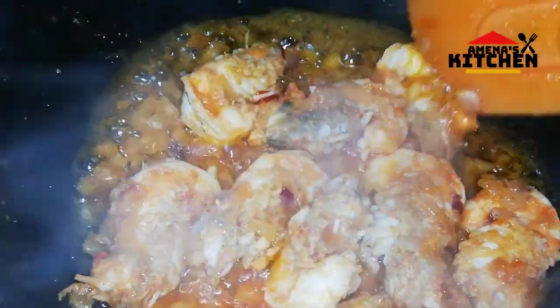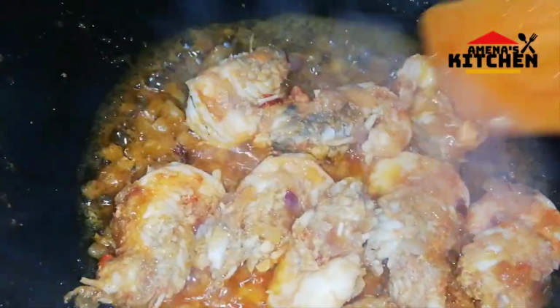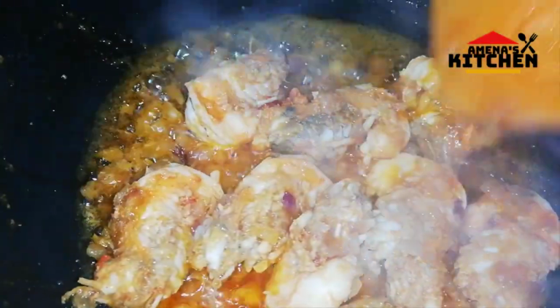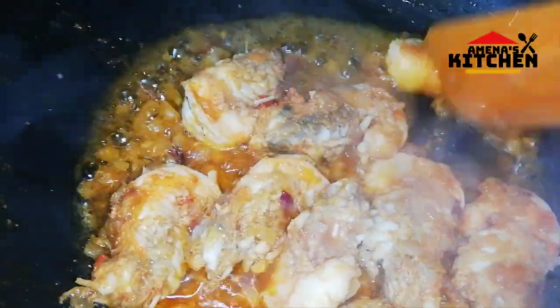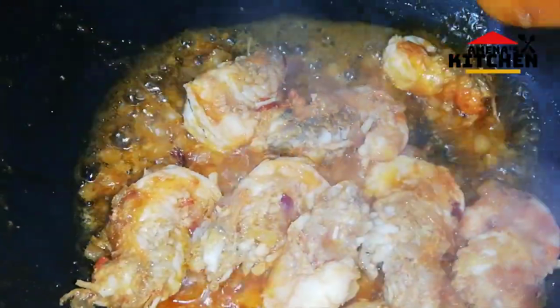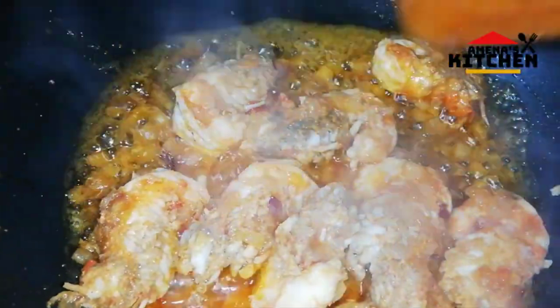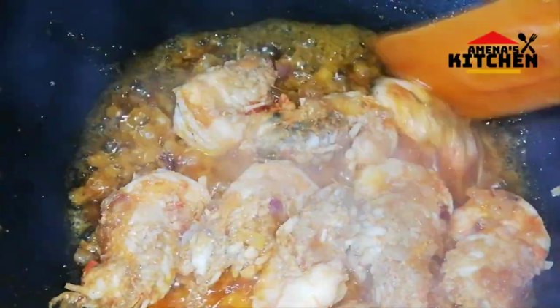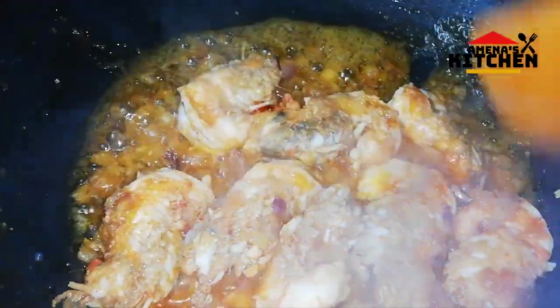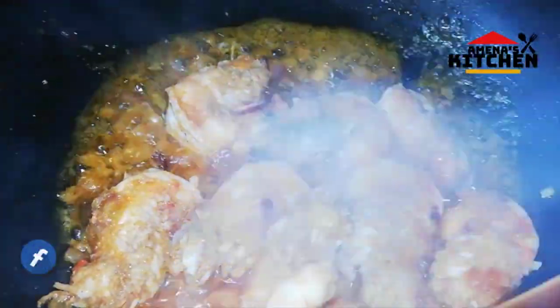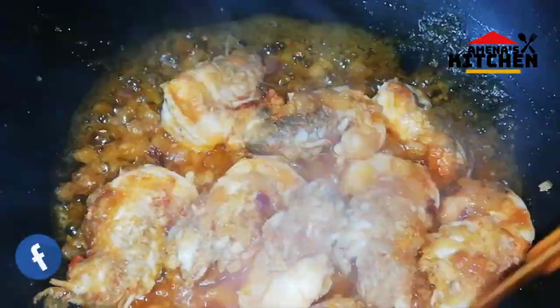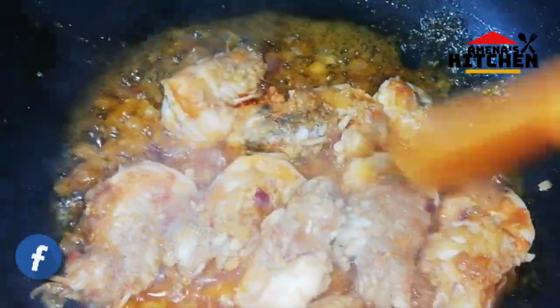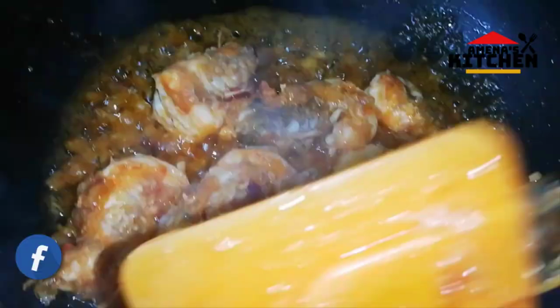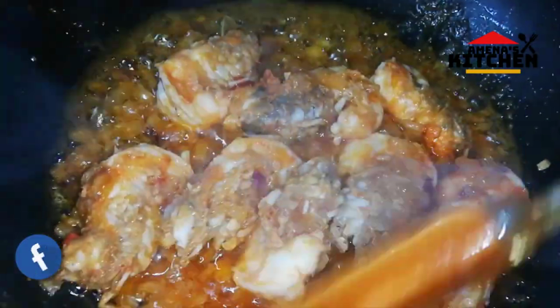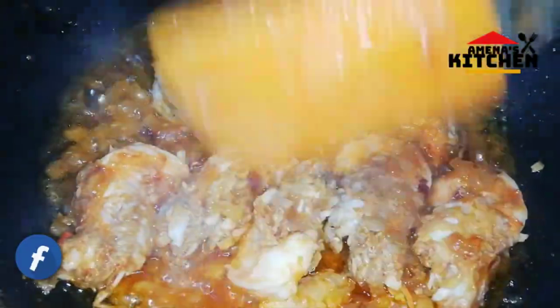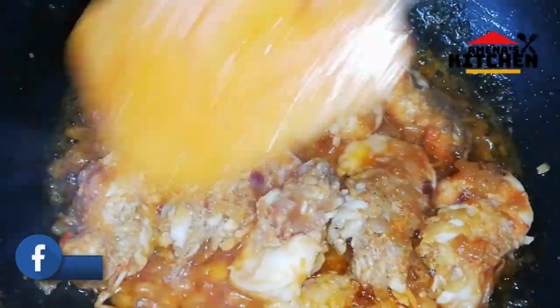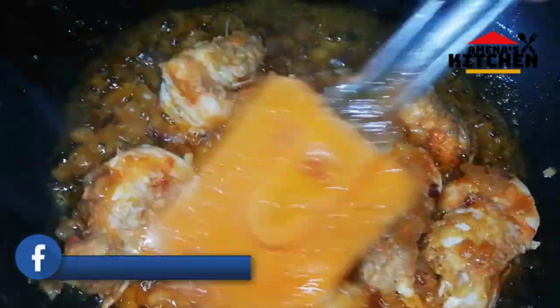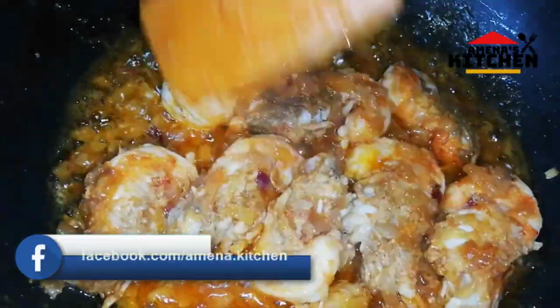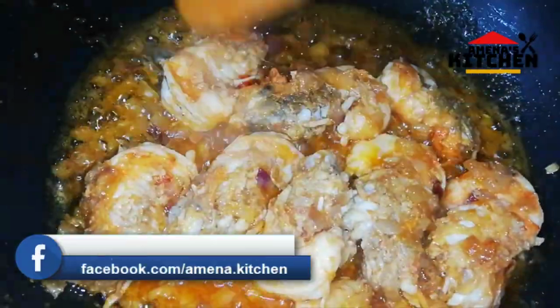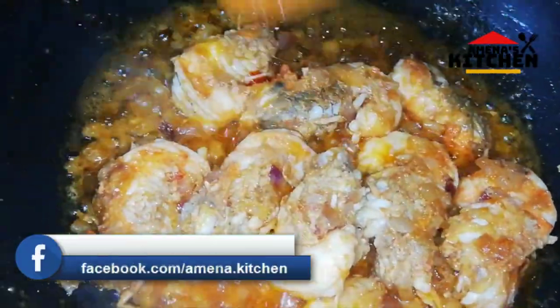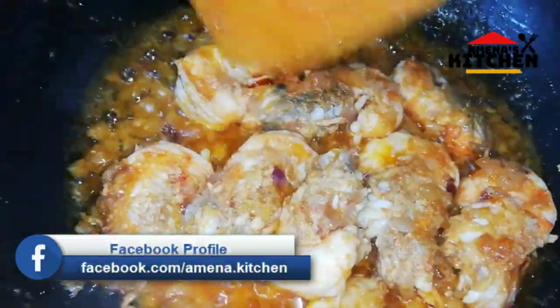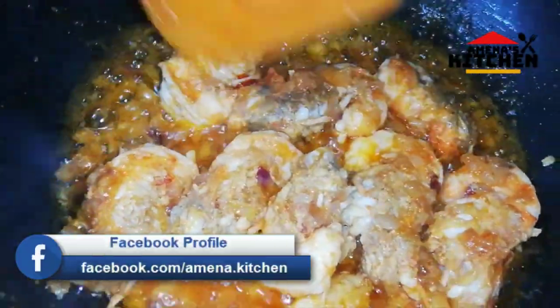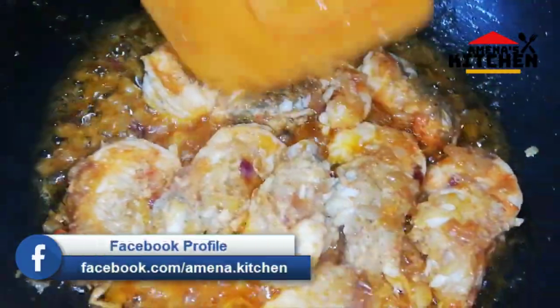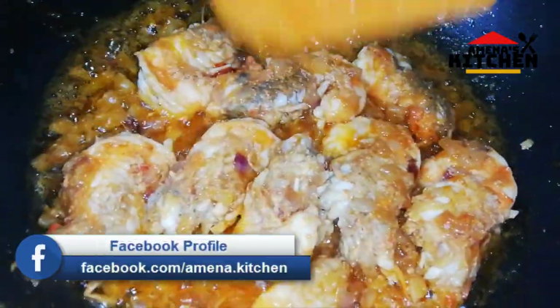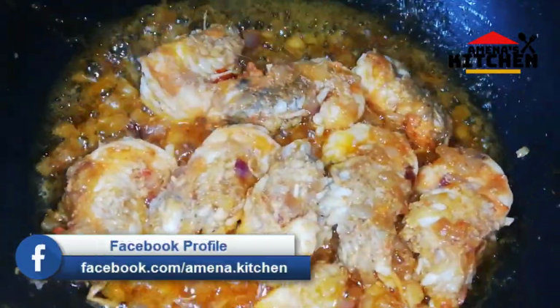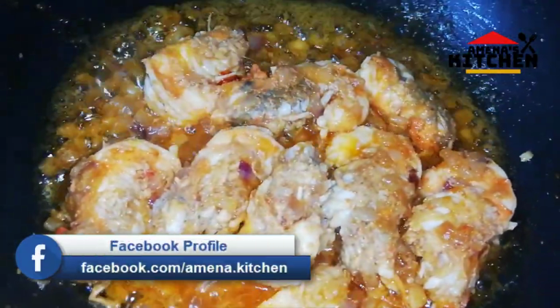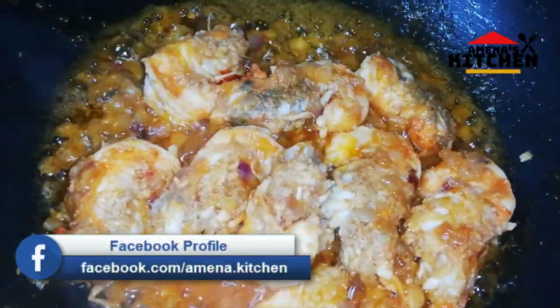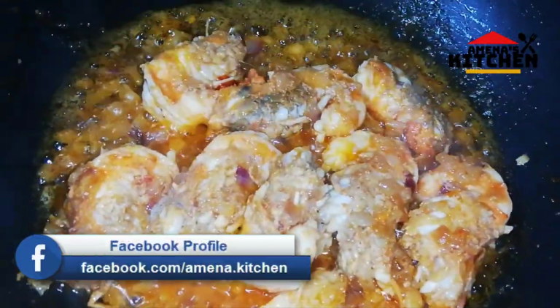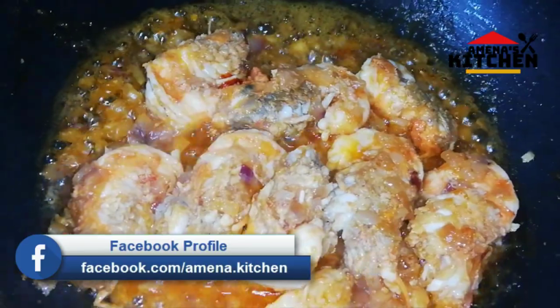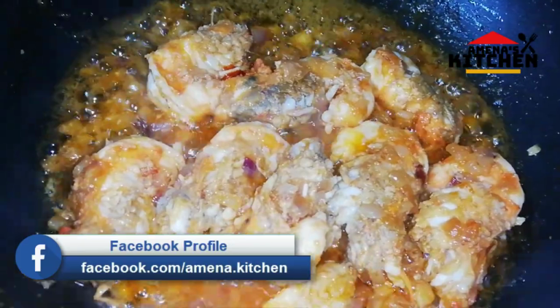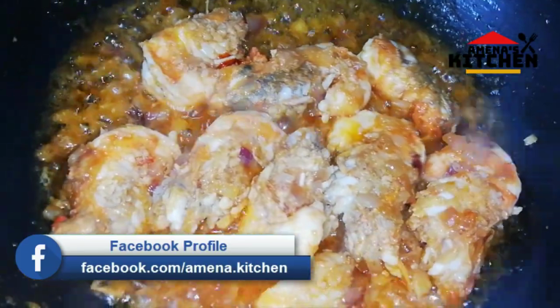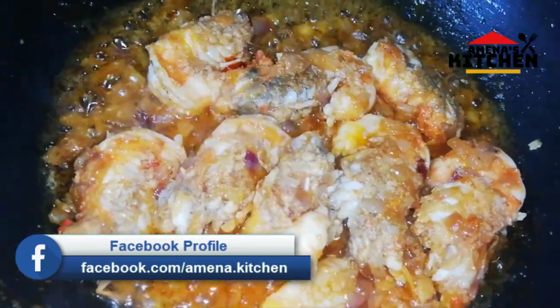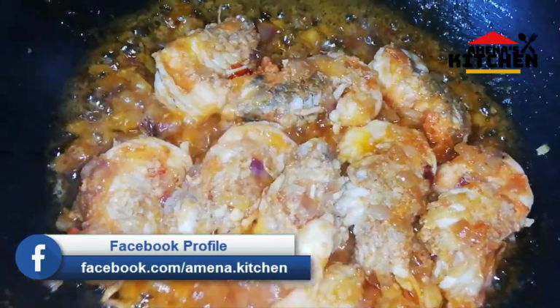The egg can be added when you add this to the chicken.